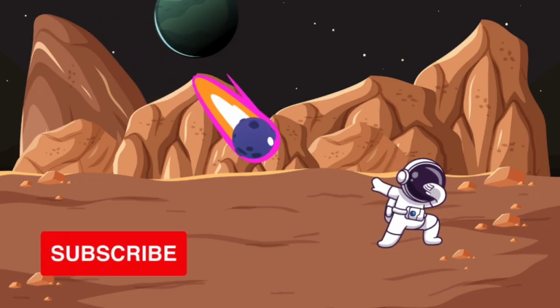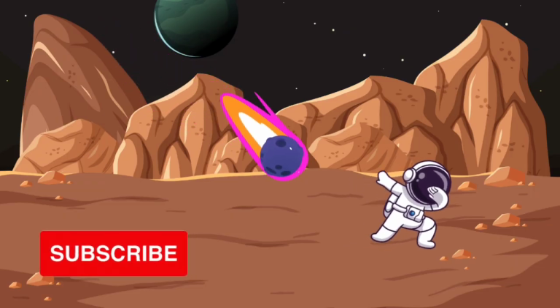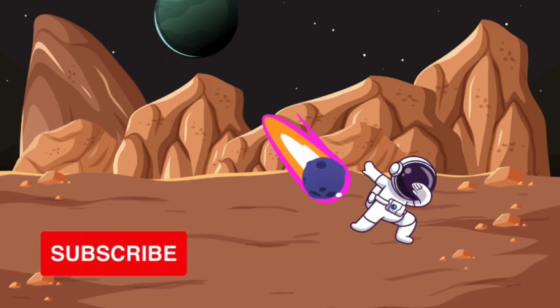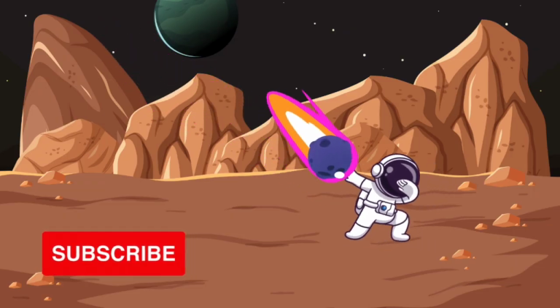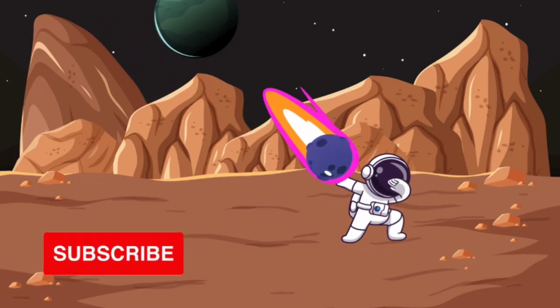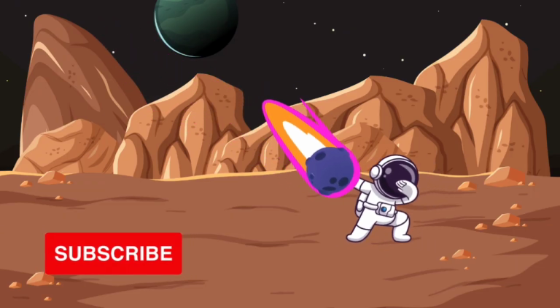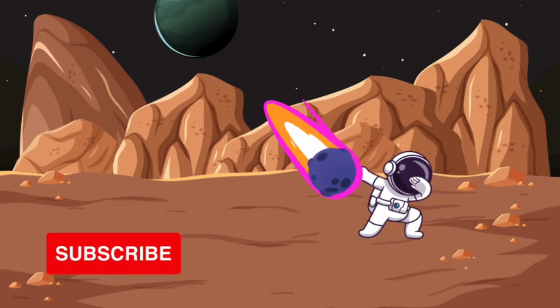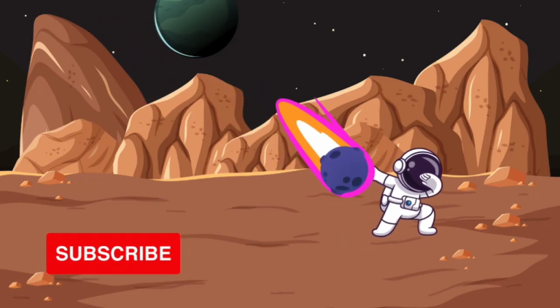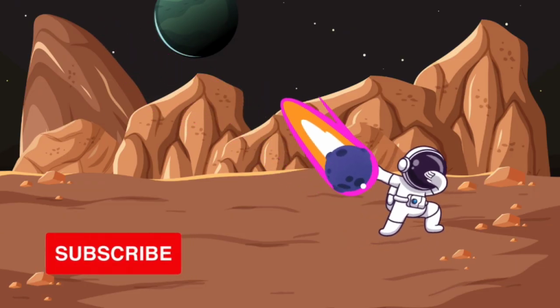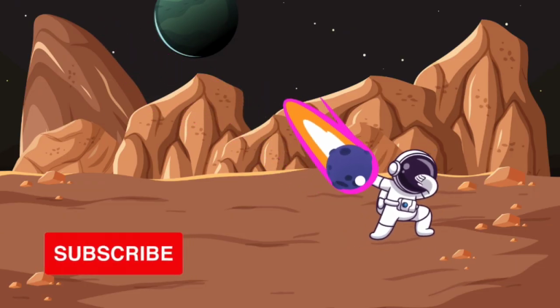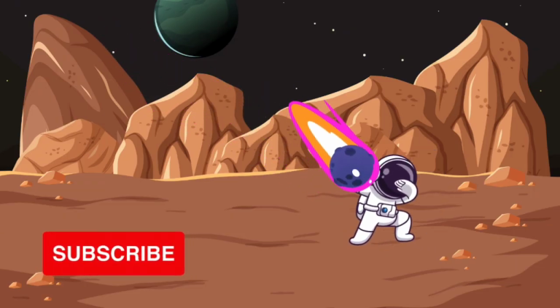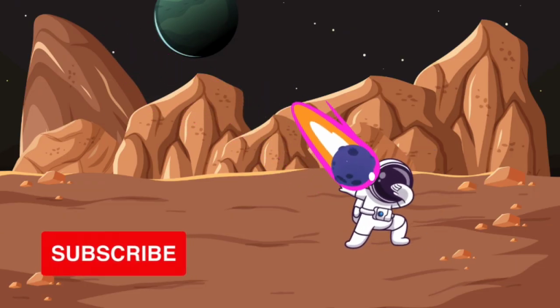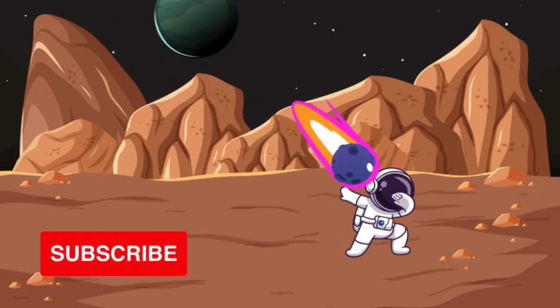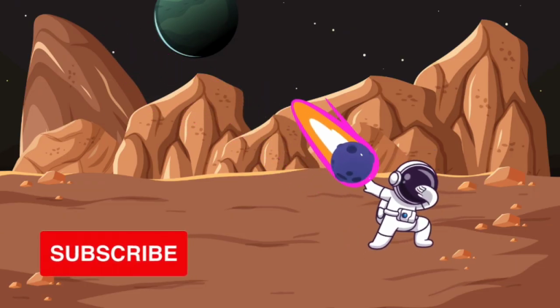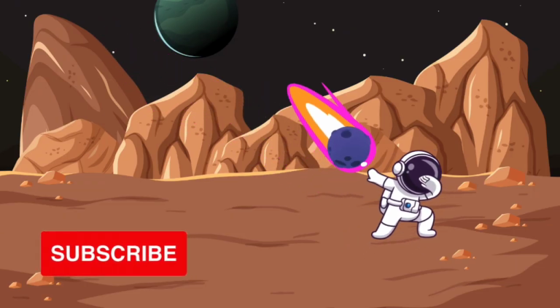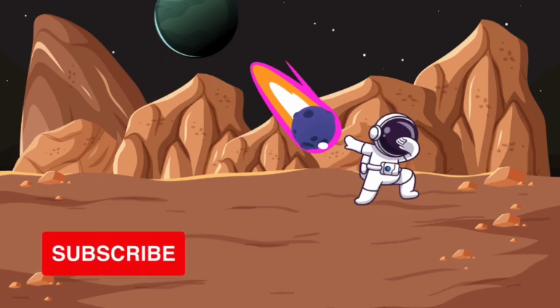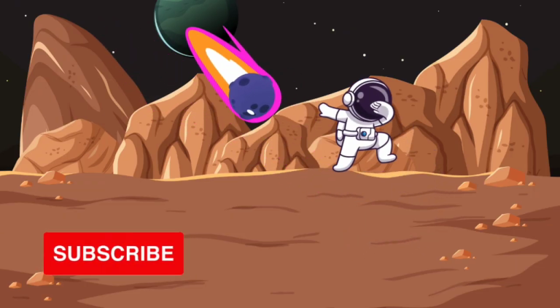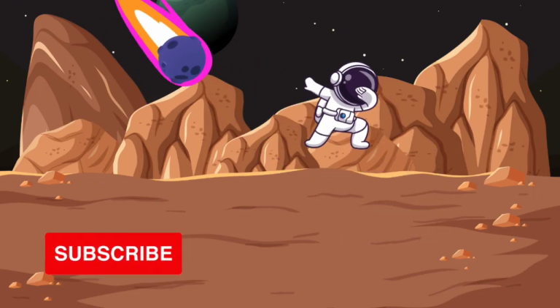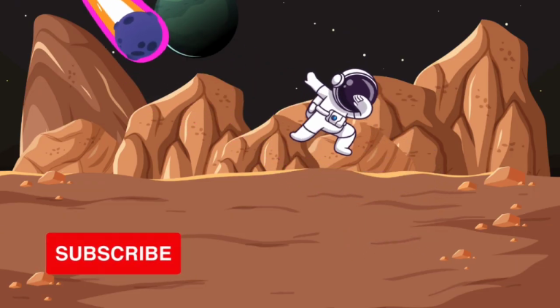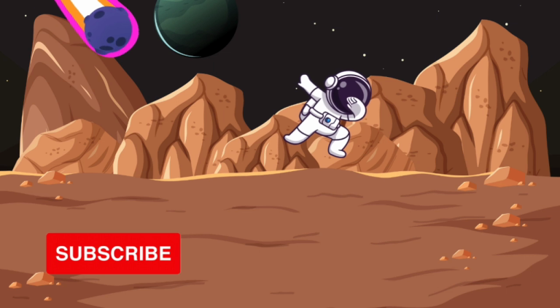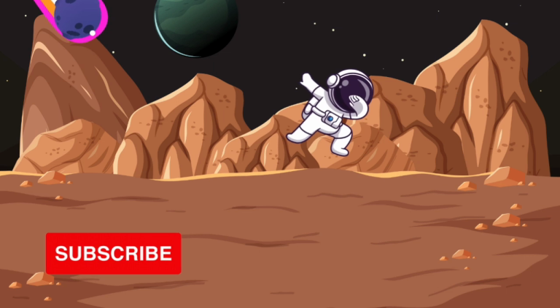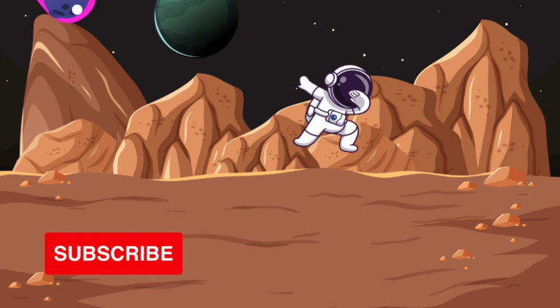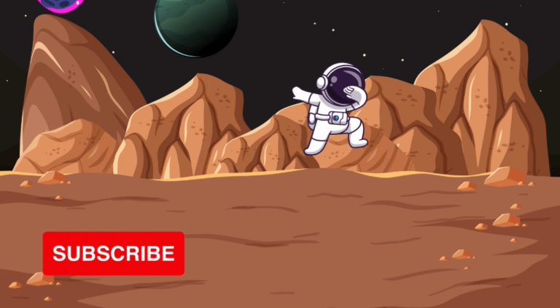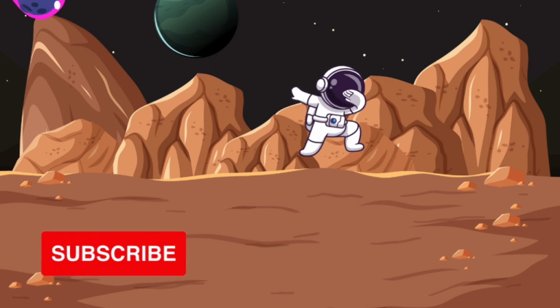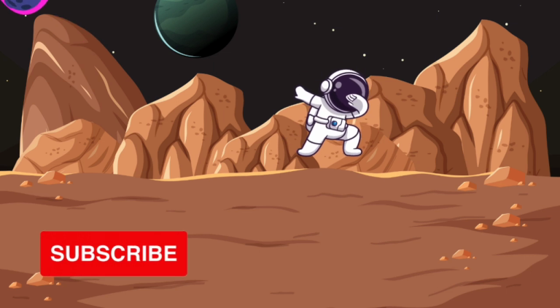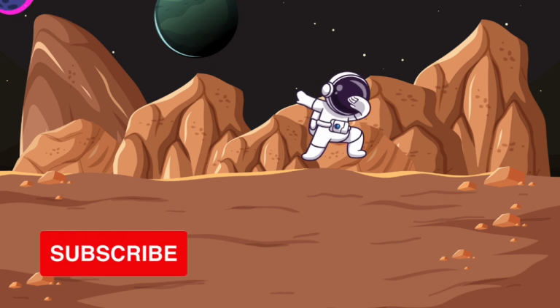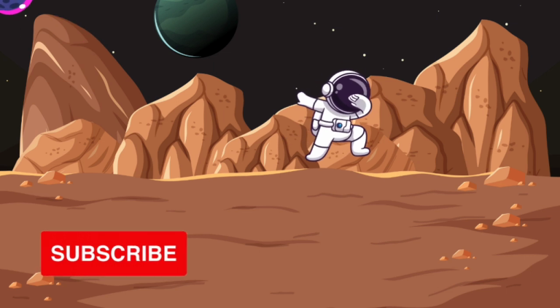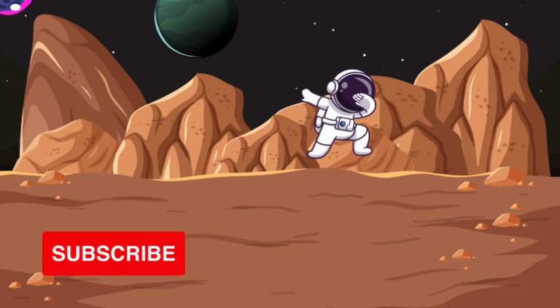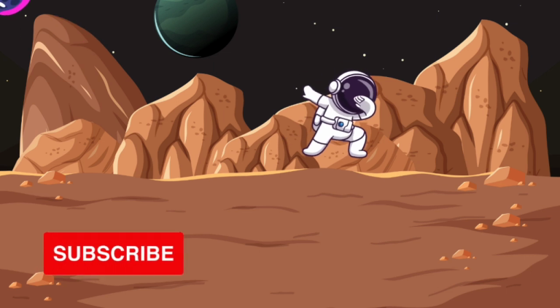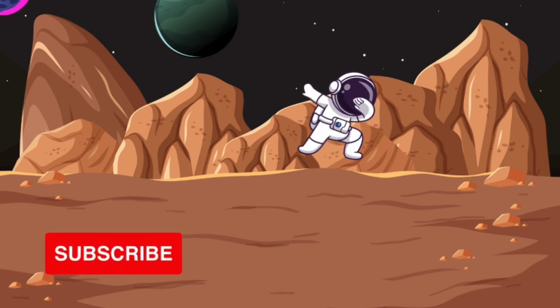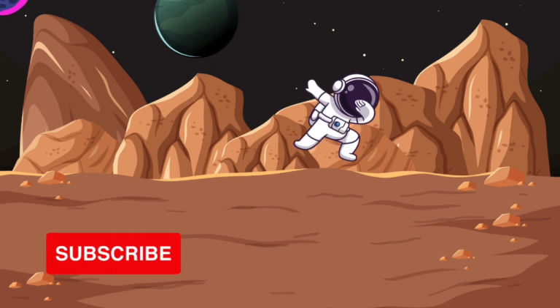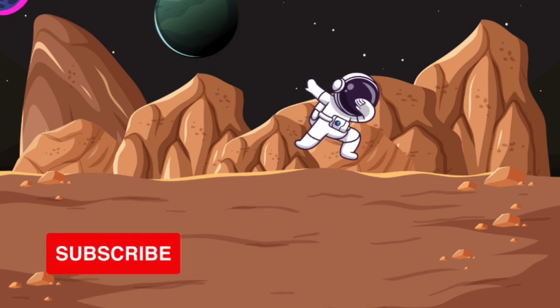We hope you enjoyed our video. Don't forget to like and subscribe.